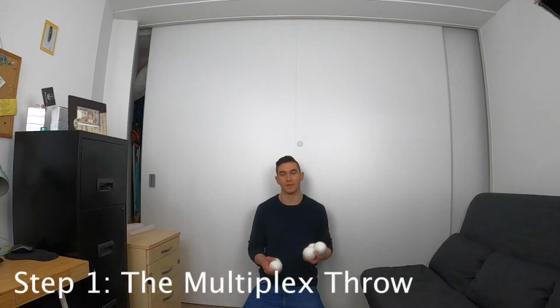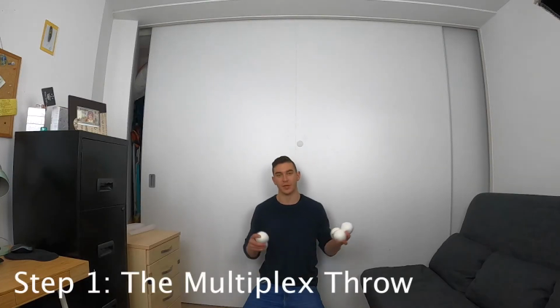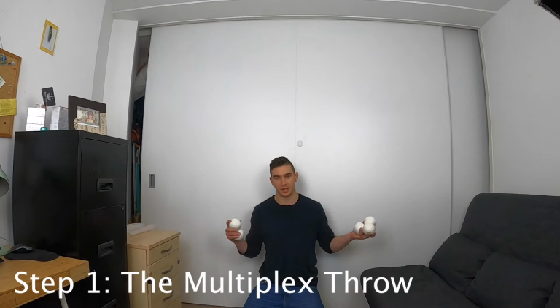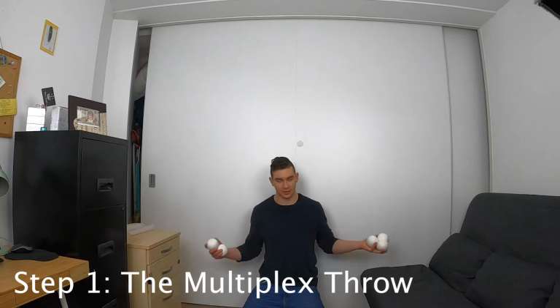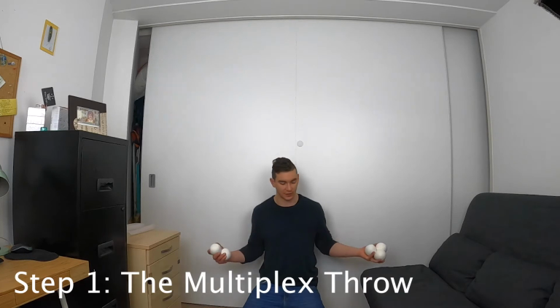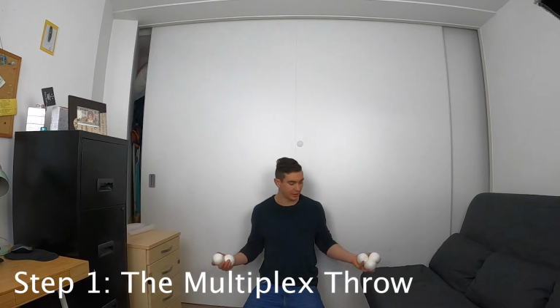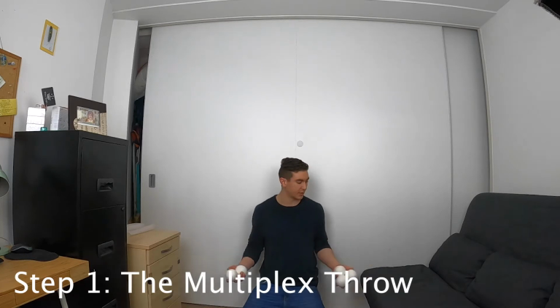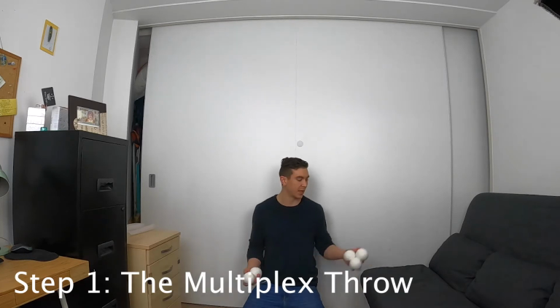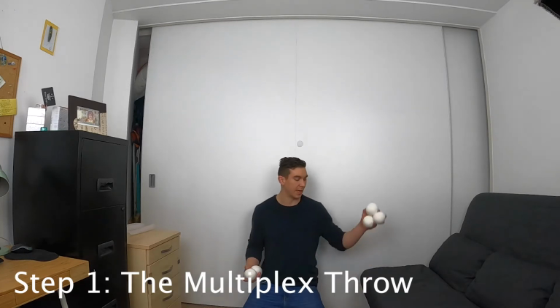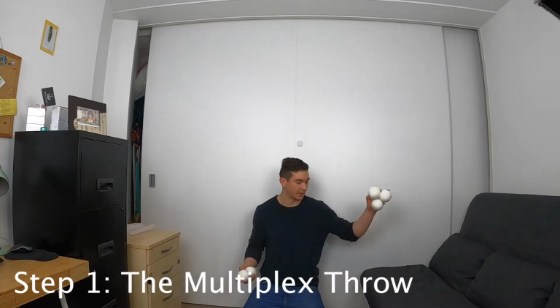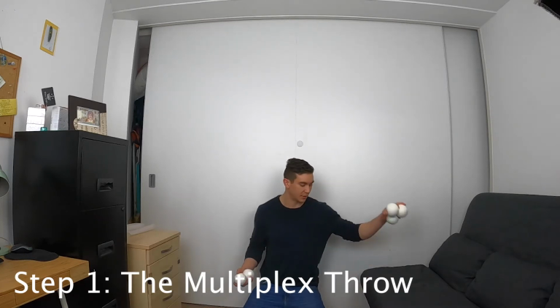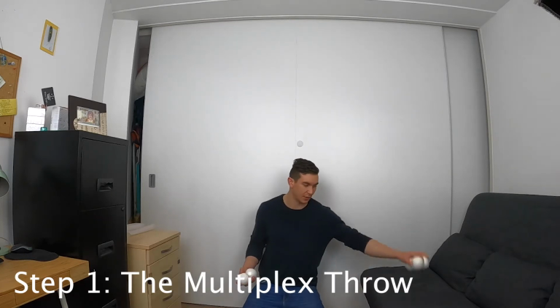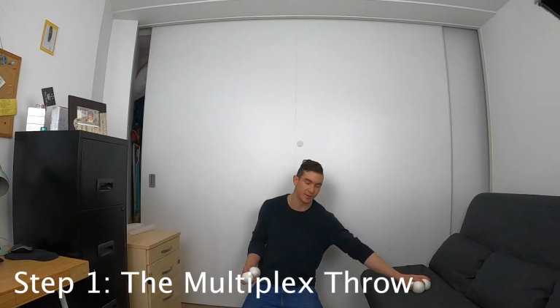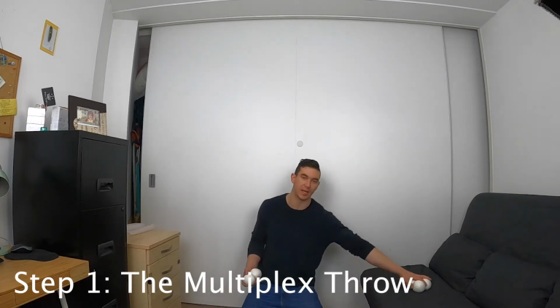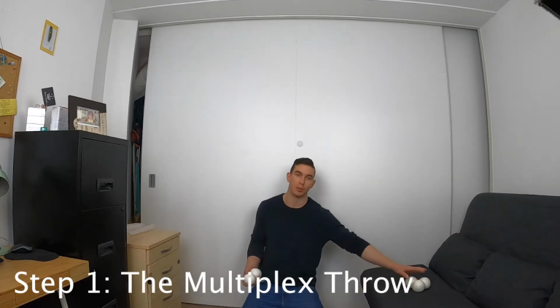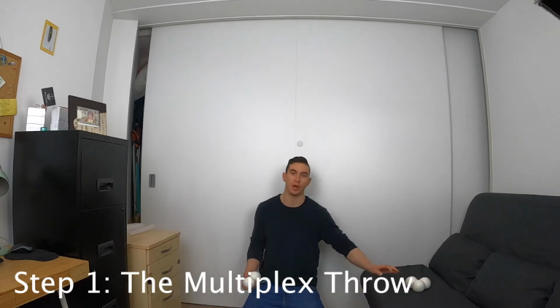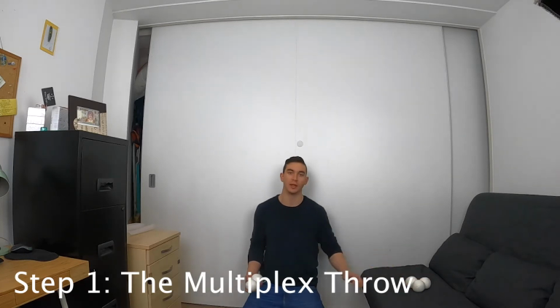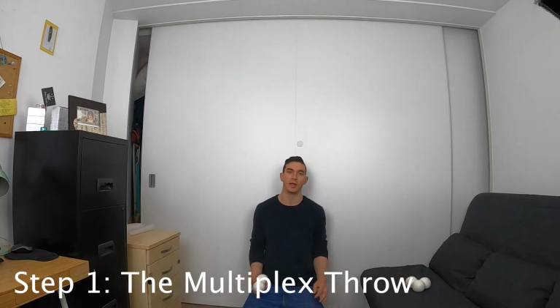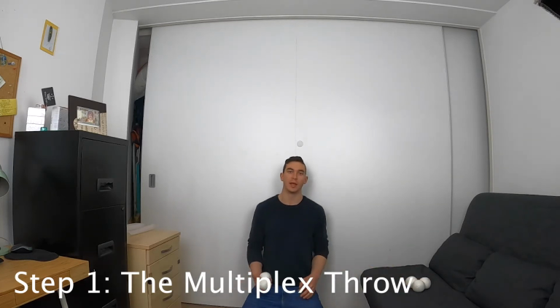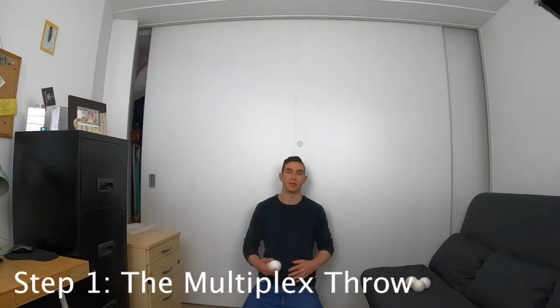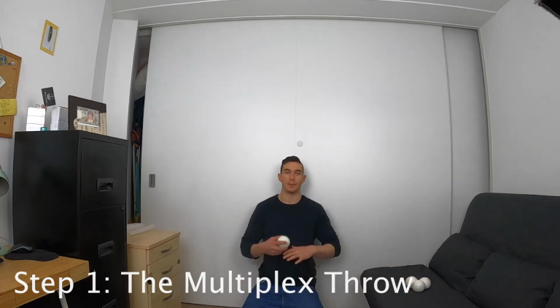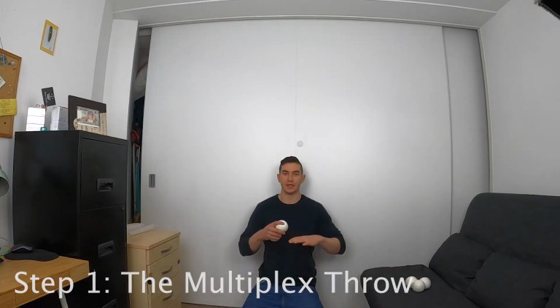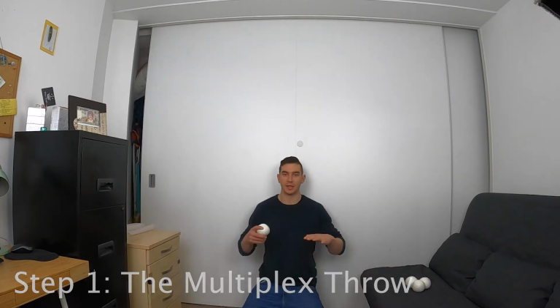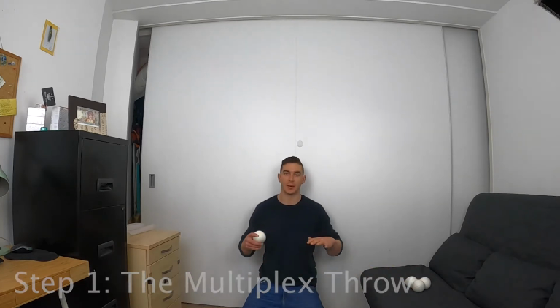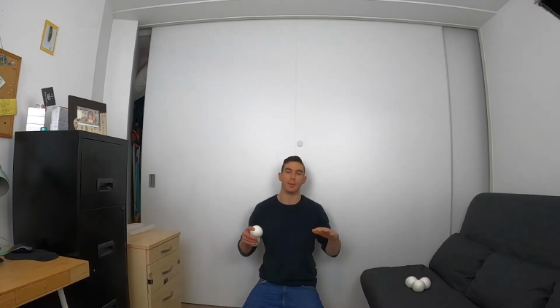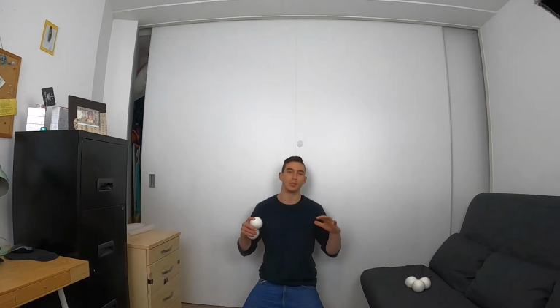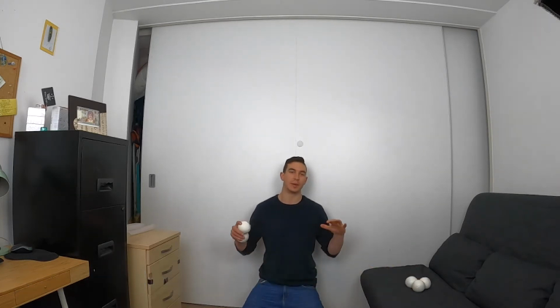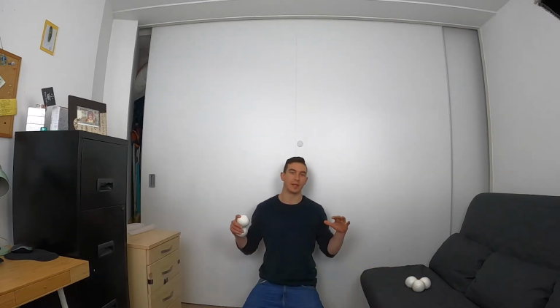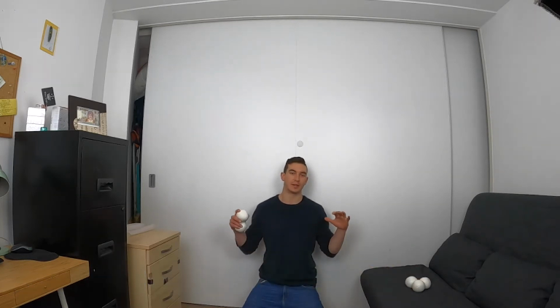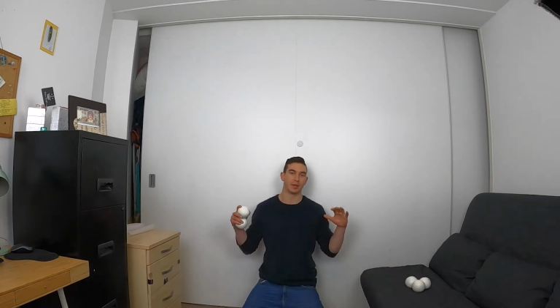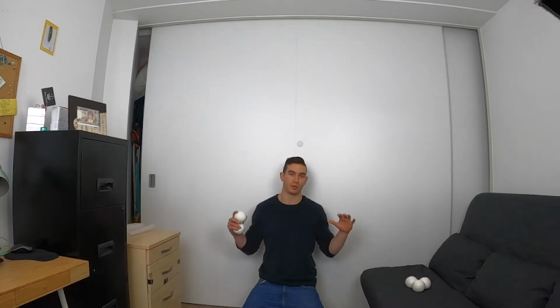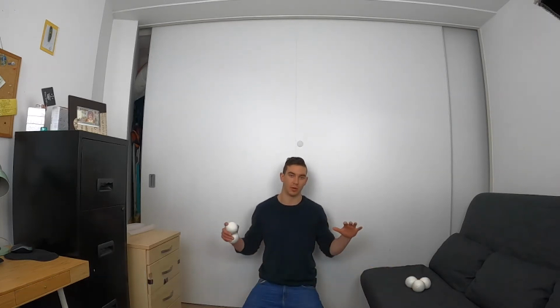First things first, let's do step one: the basic multiplex throw.